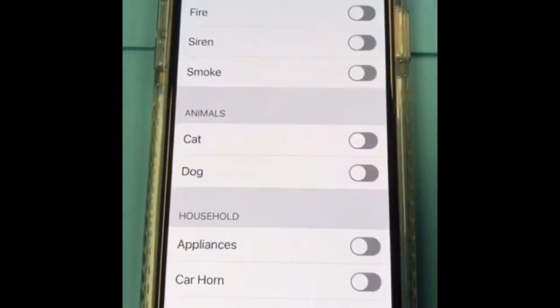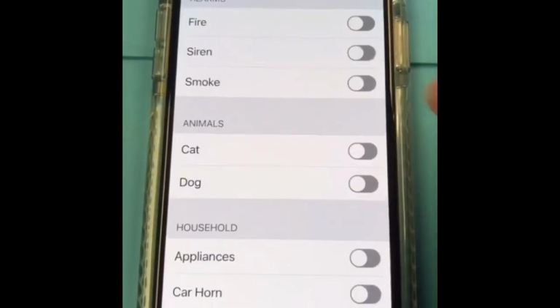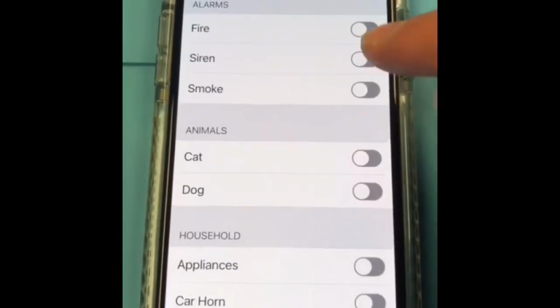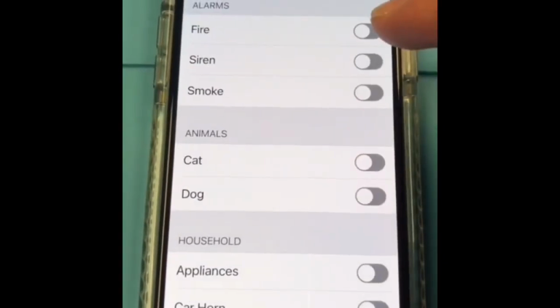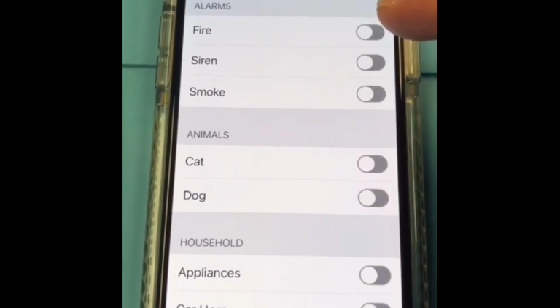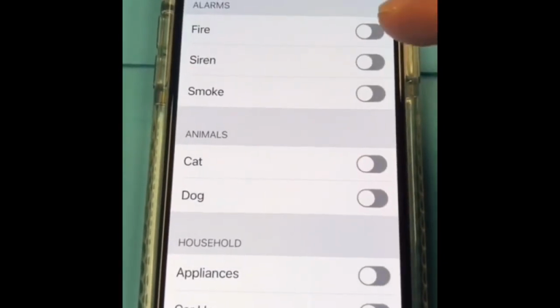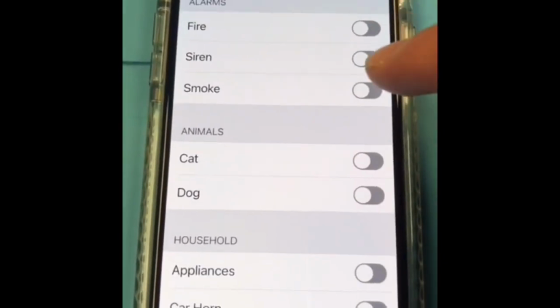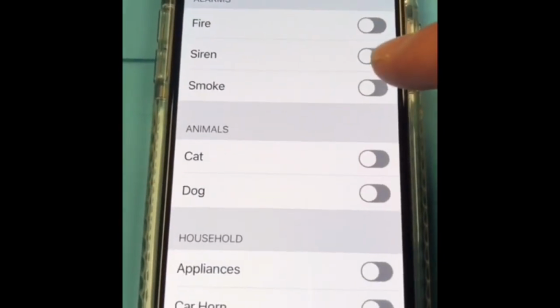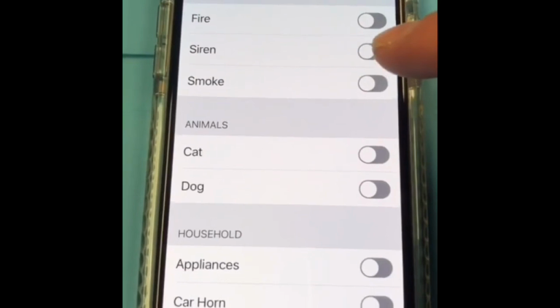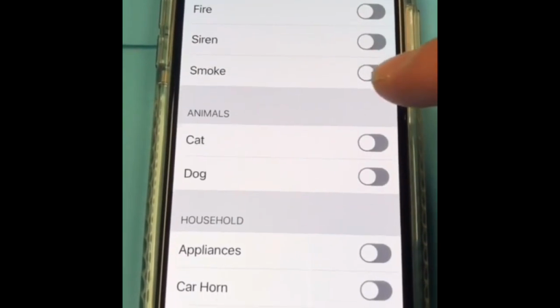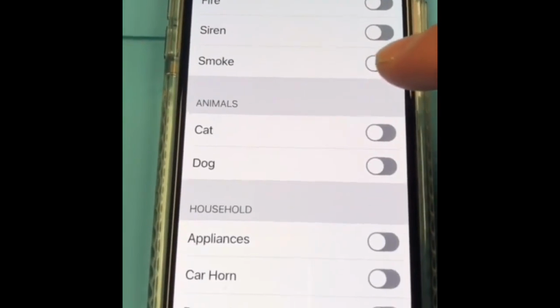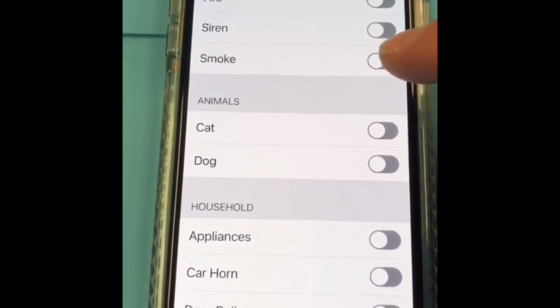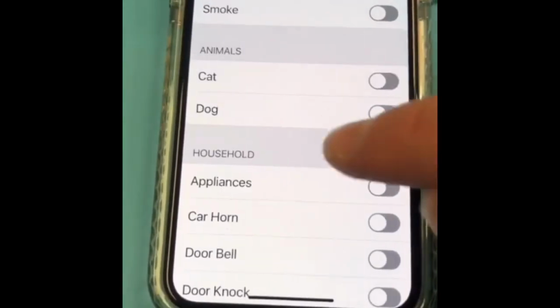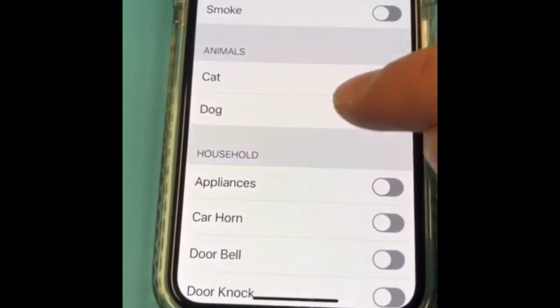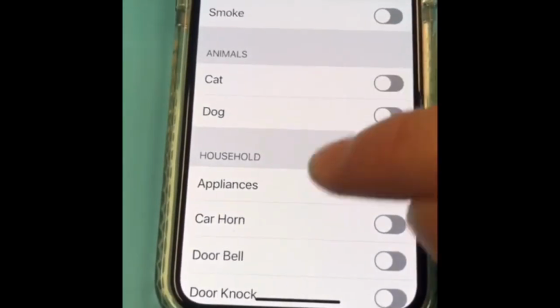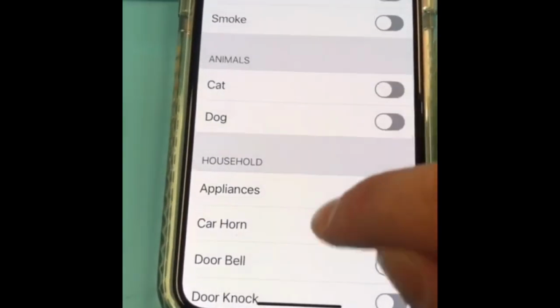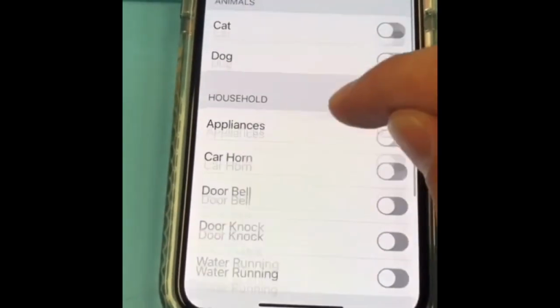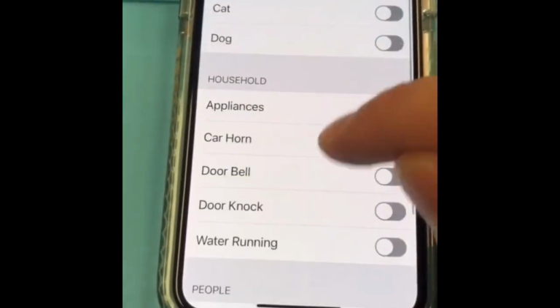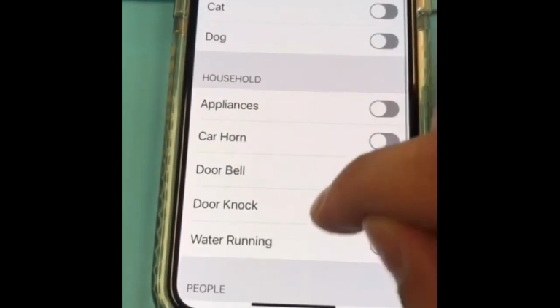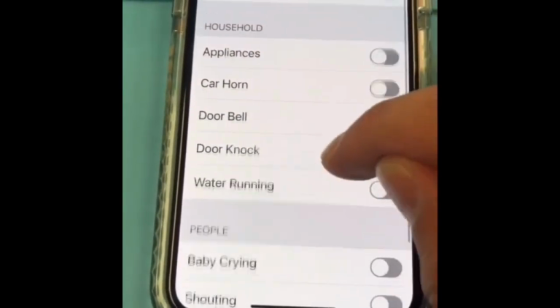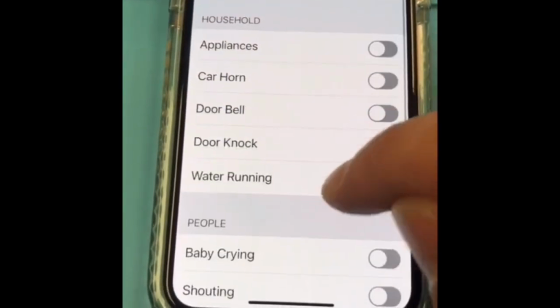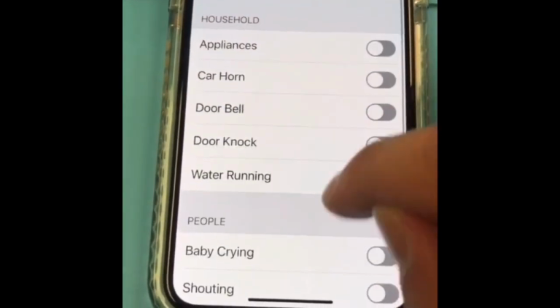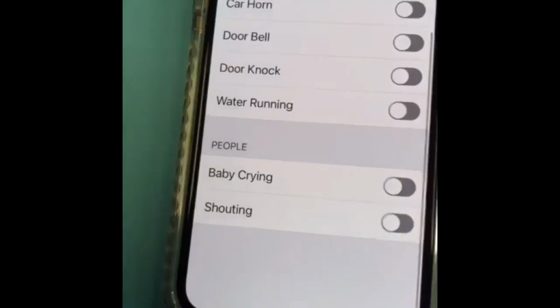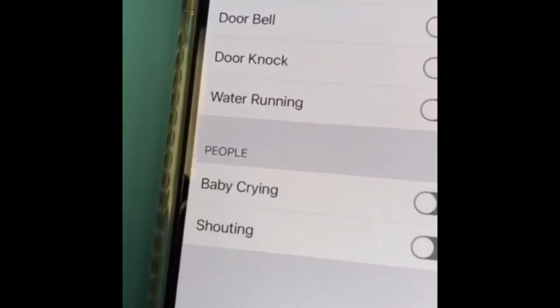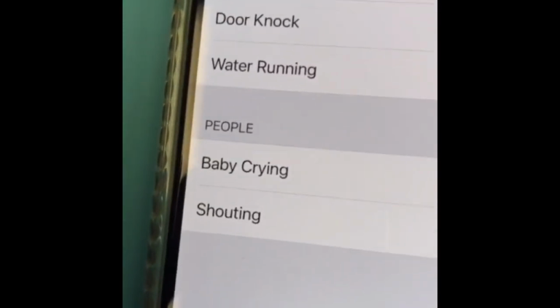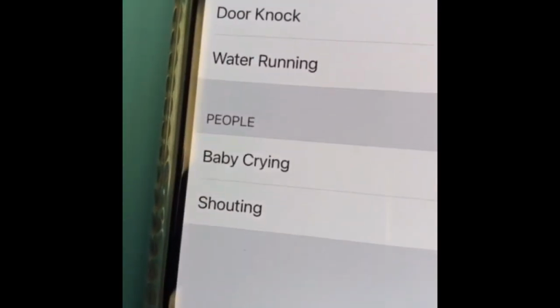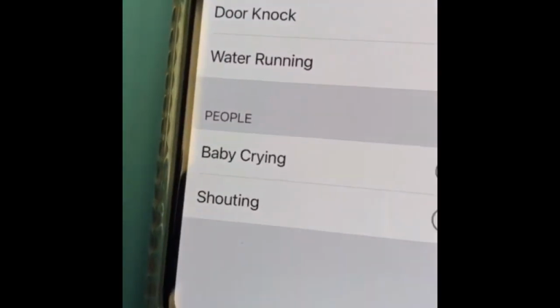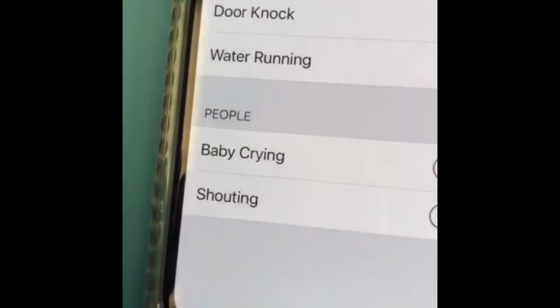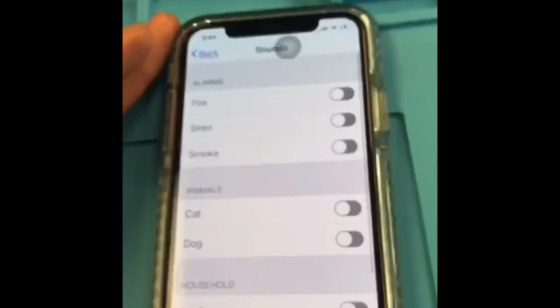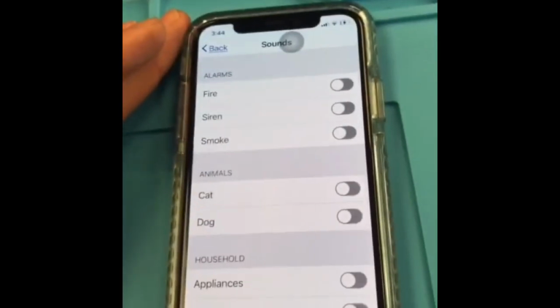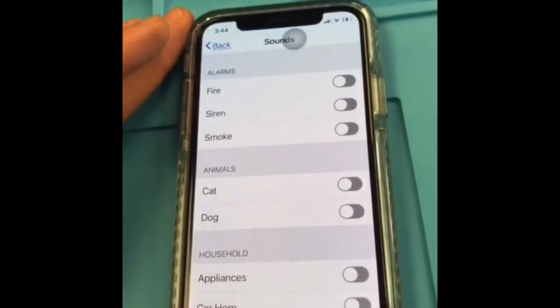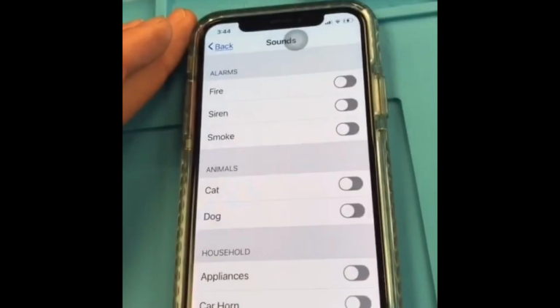Sounds like fire, siren, smoke, your animals or appliances — even a baby crying. I want to try it out.